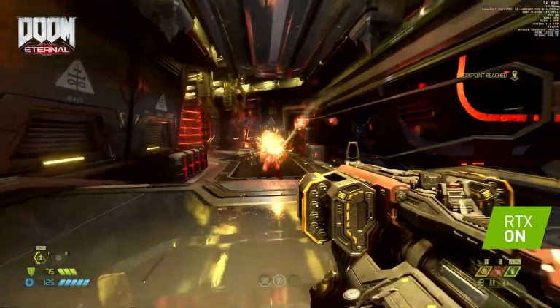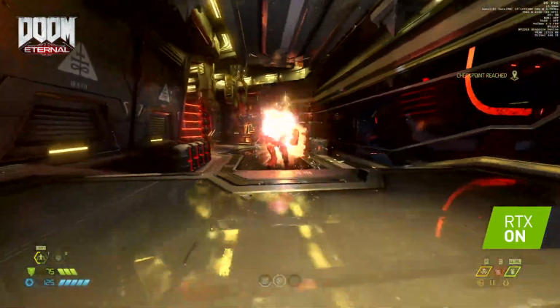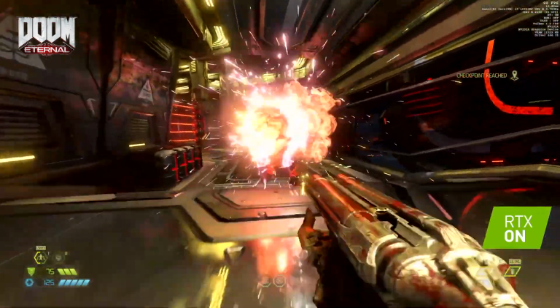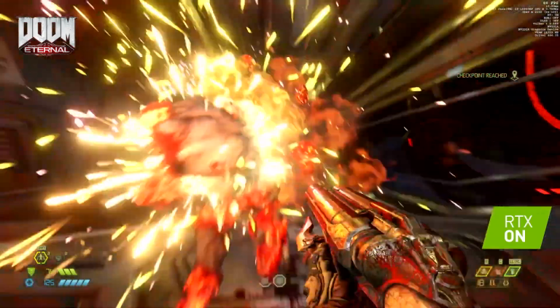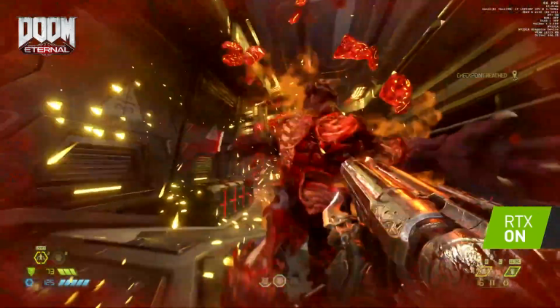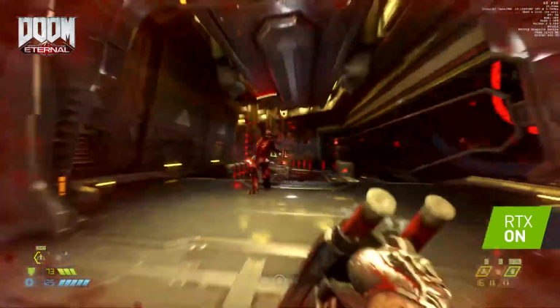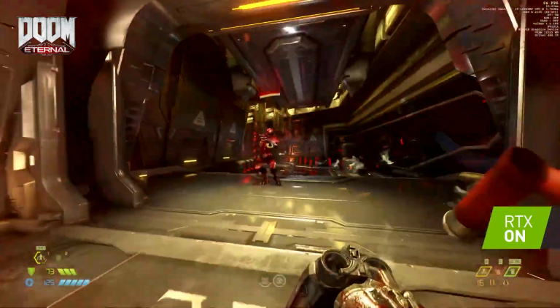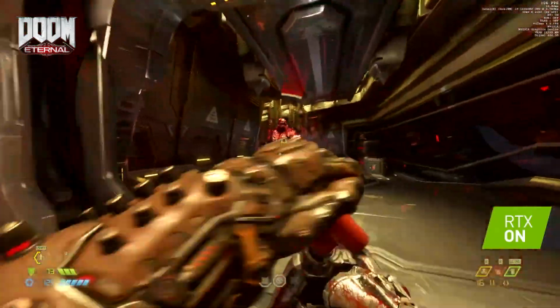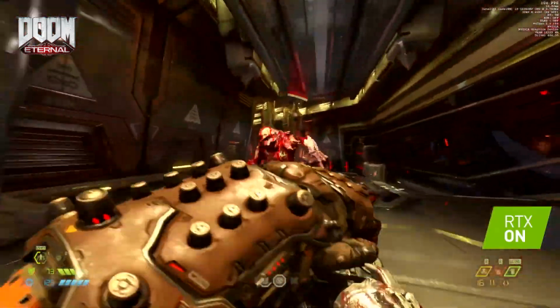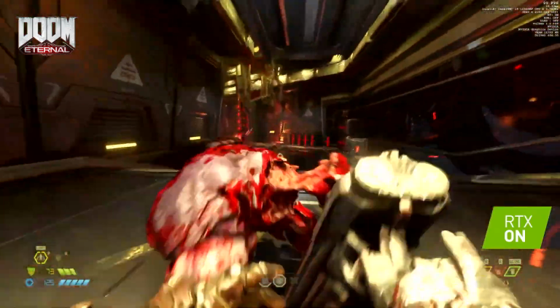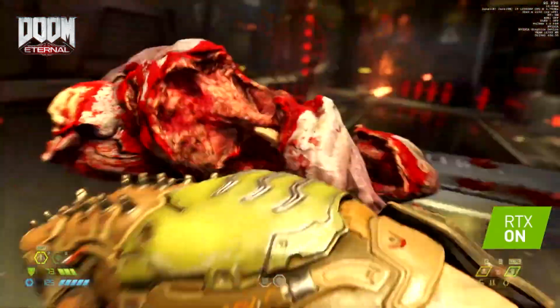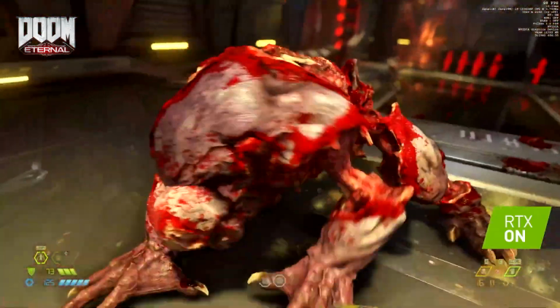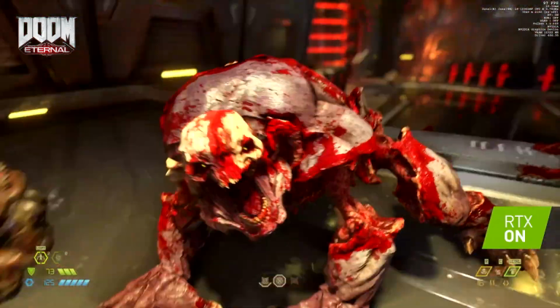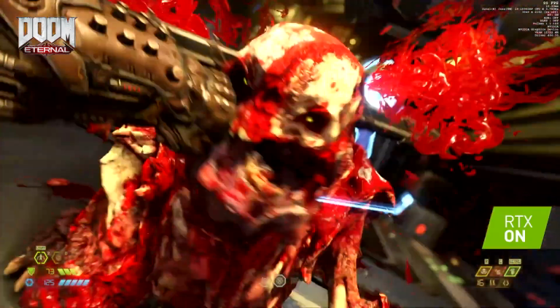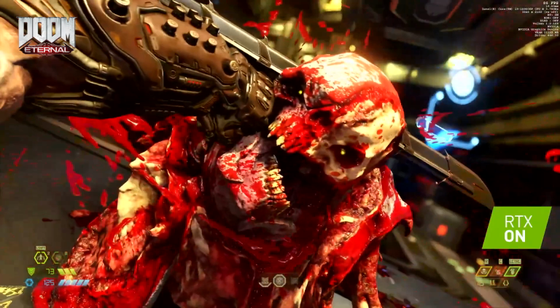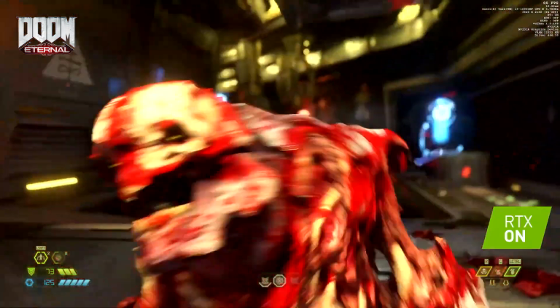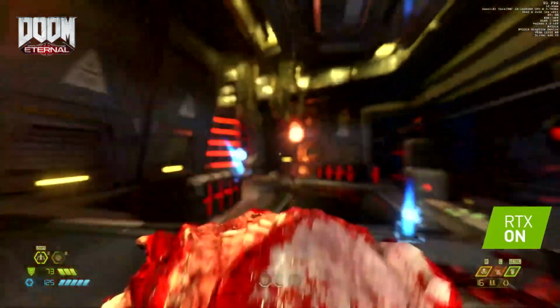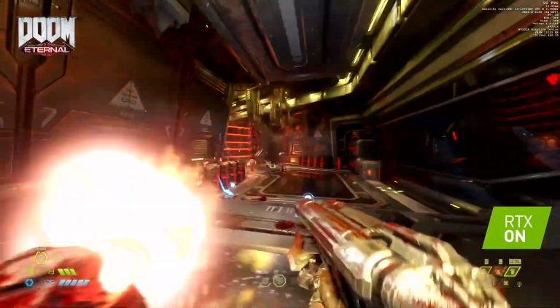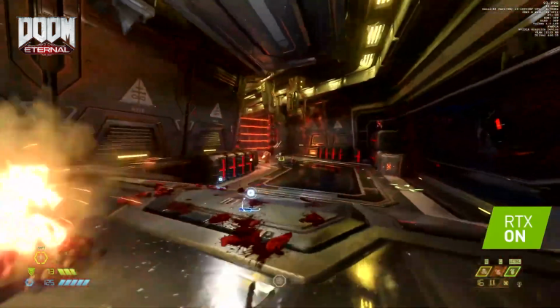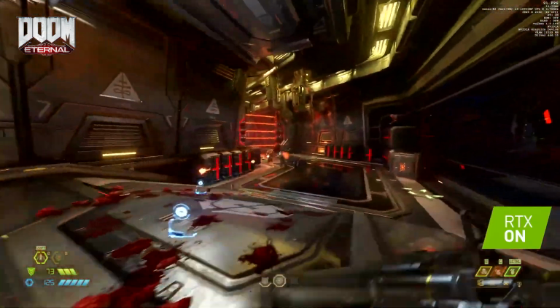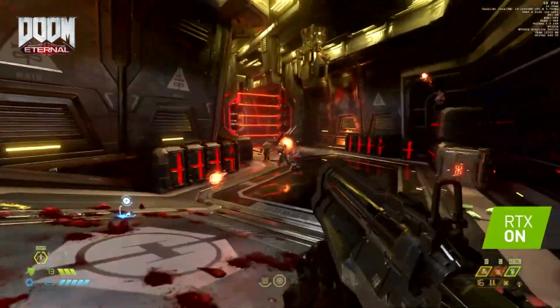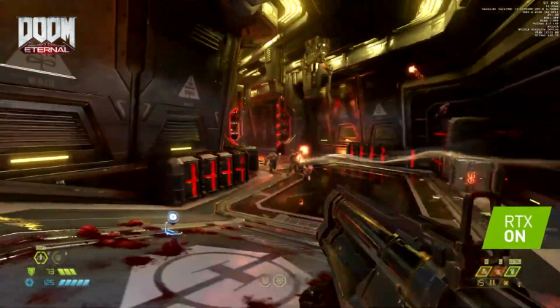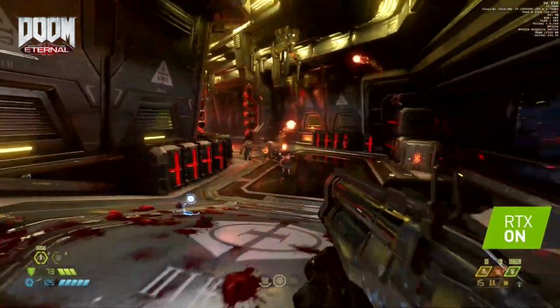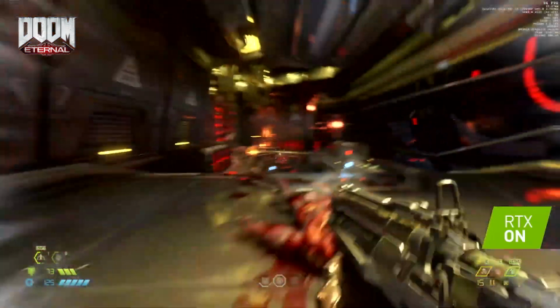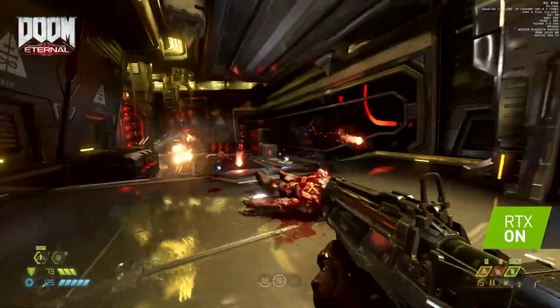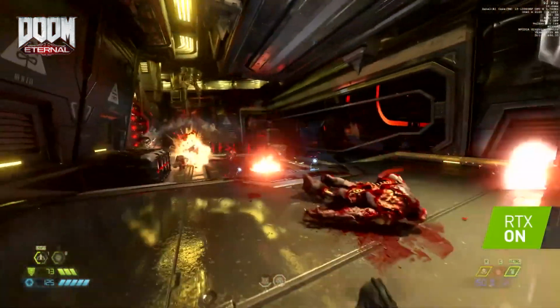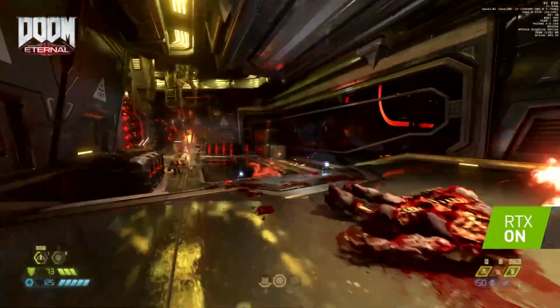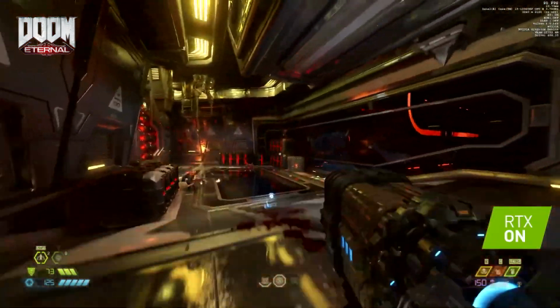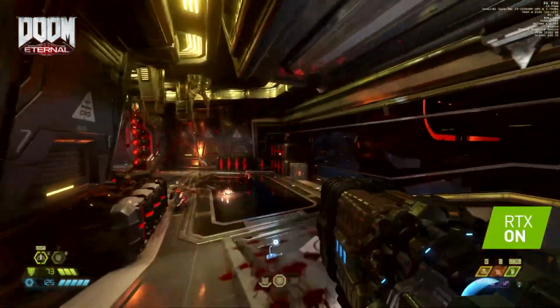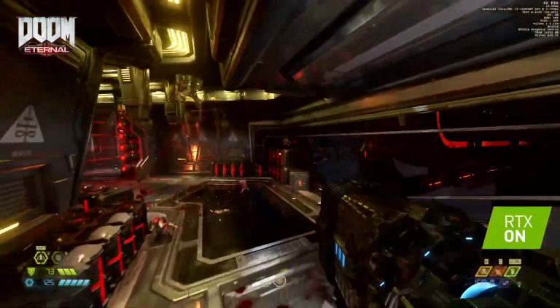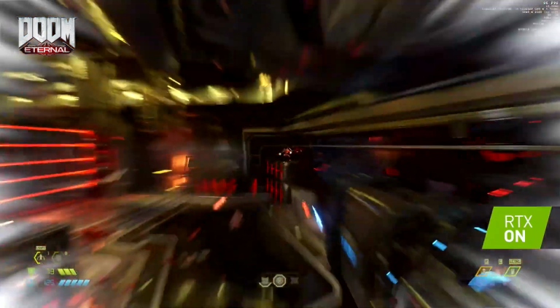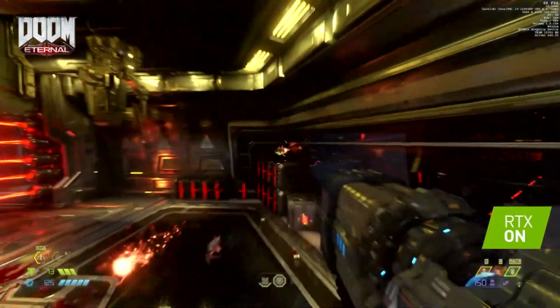you can expect amazing ray tracing performance as well as DLSS AI acceleration to boost your frame rate and provide impeccable image quality.